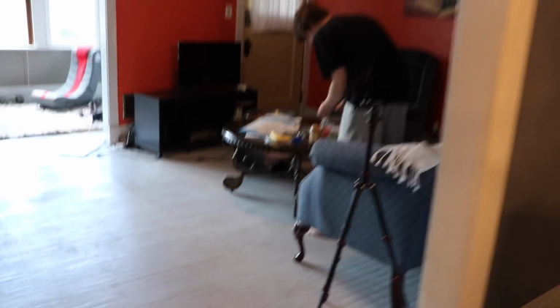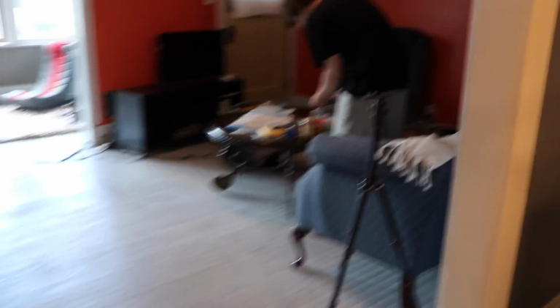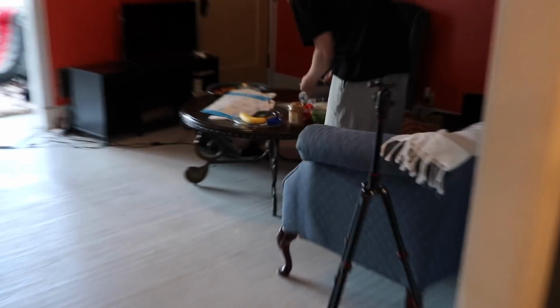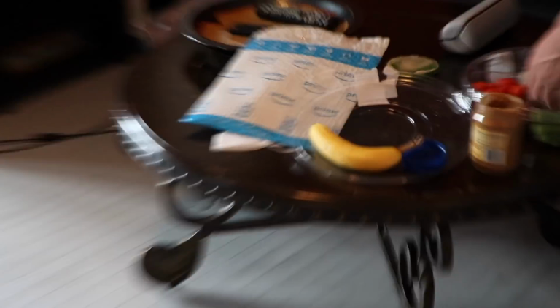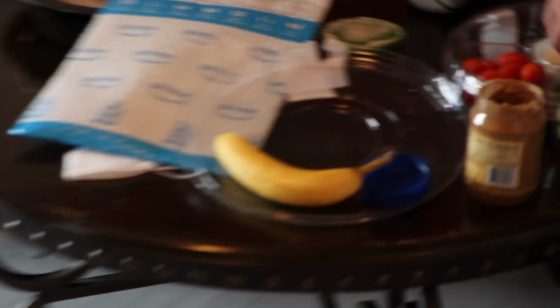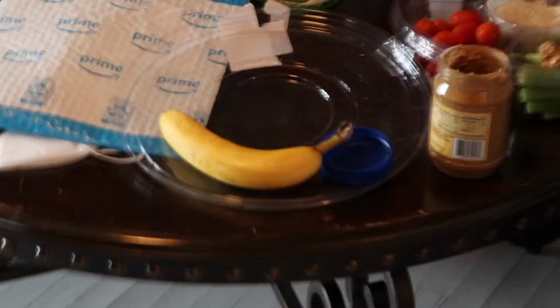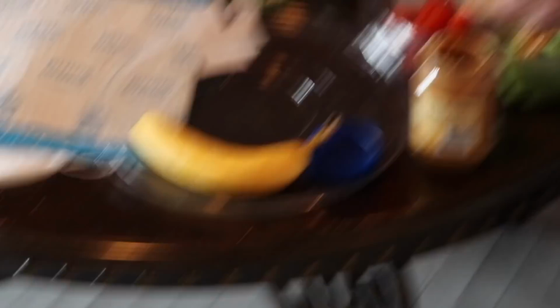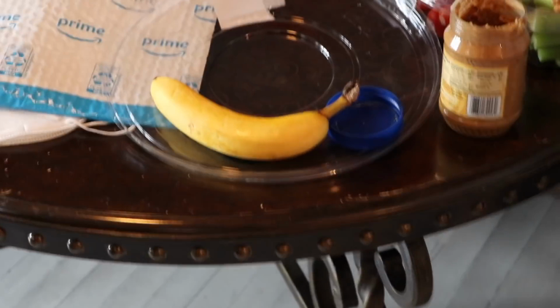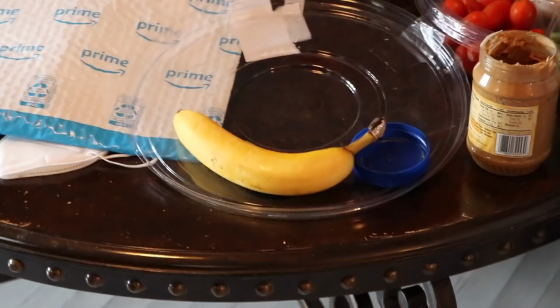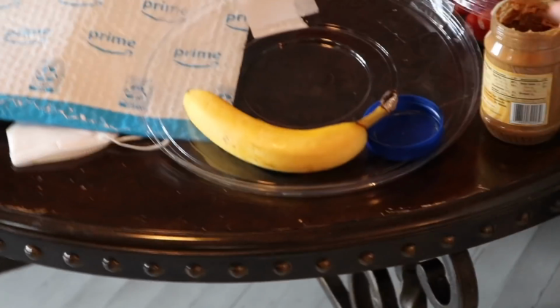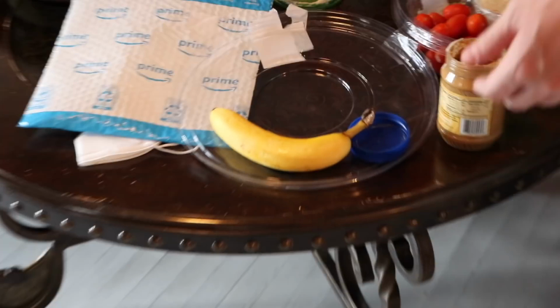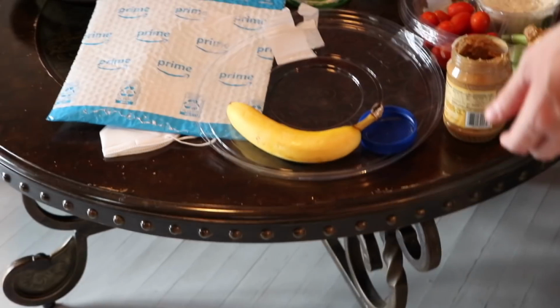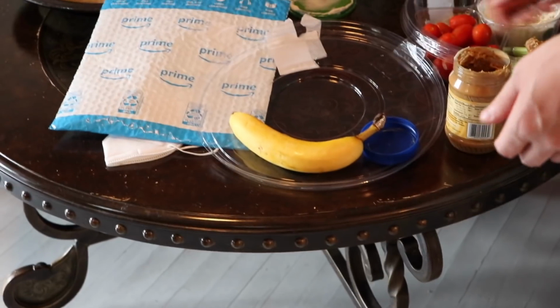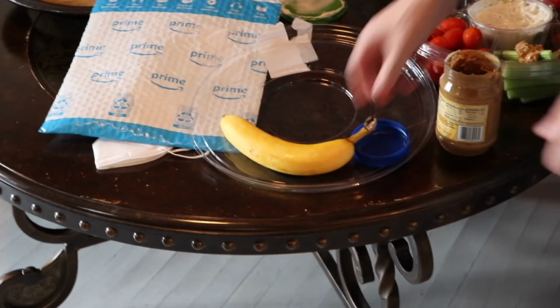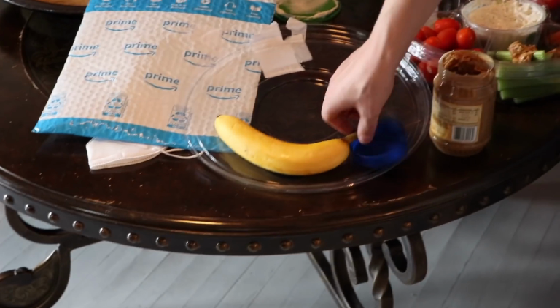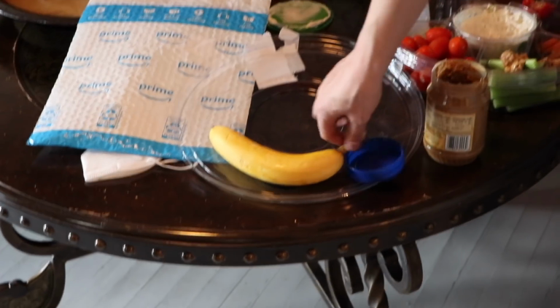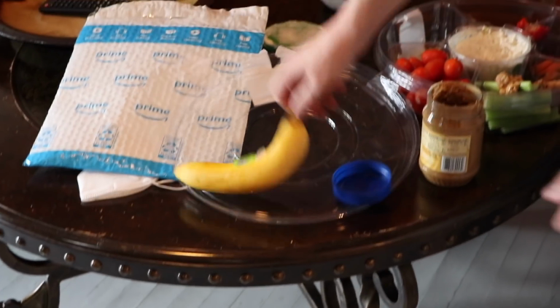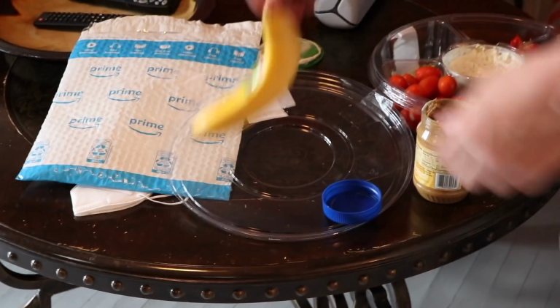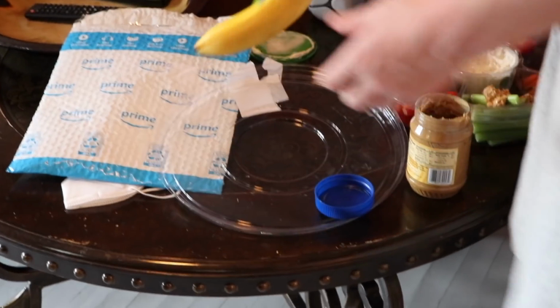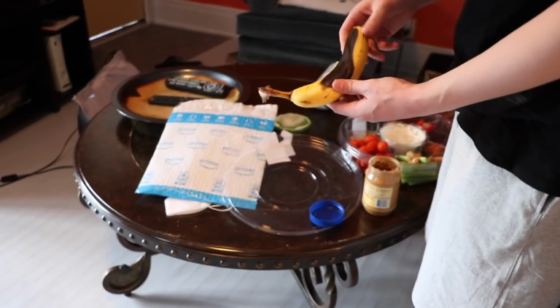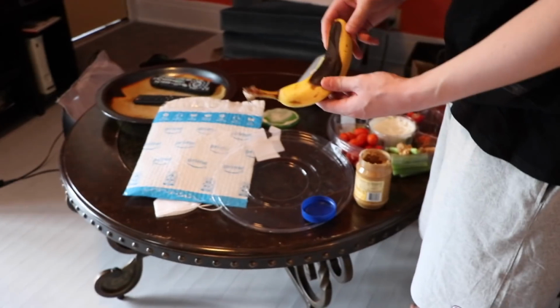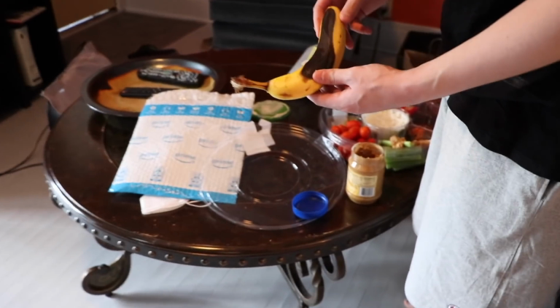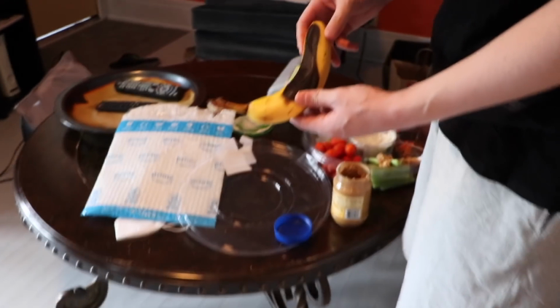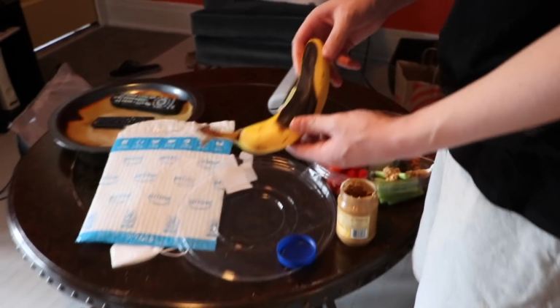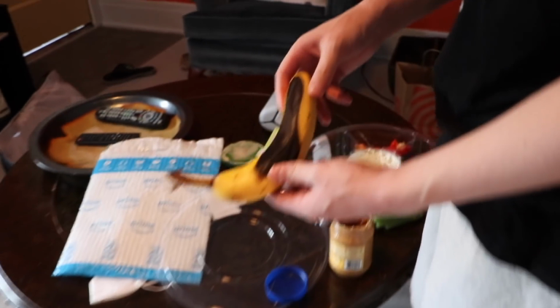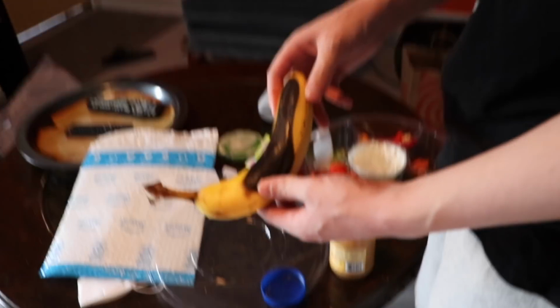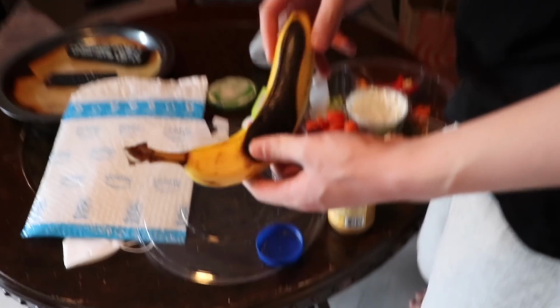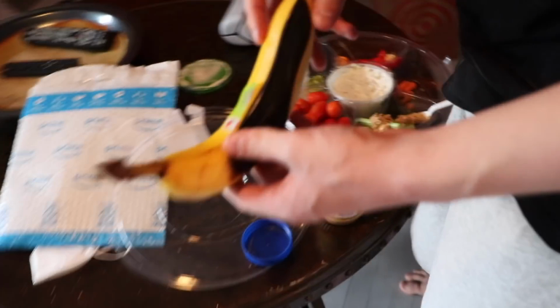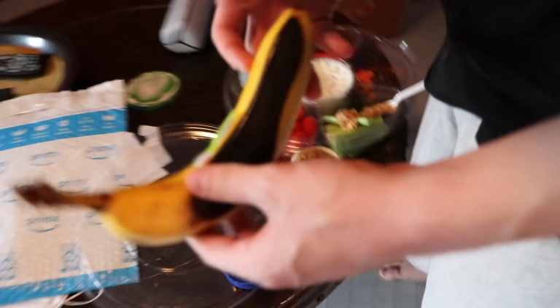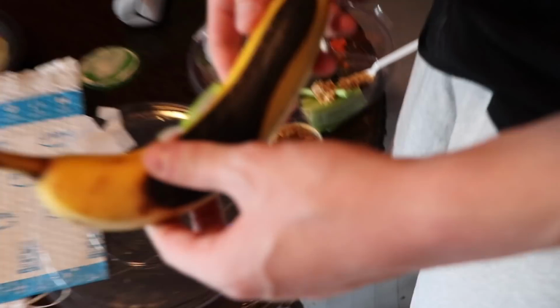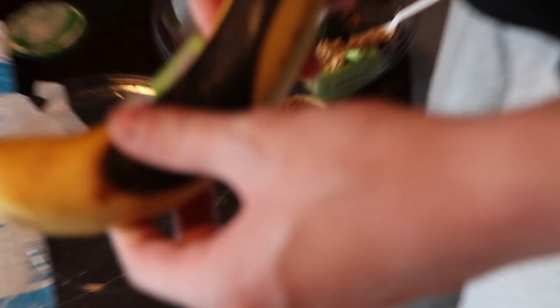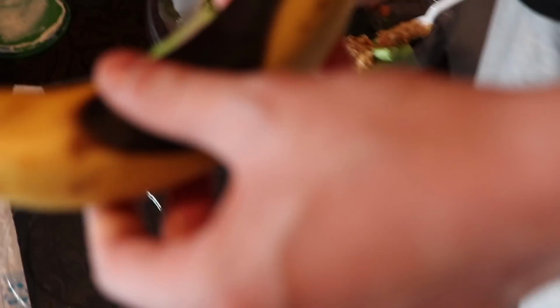Nick, what are you eating? Some veggies and then a banana. What even is this?